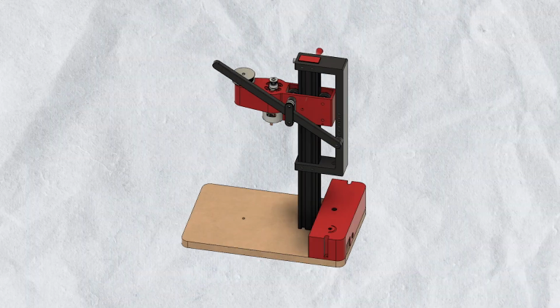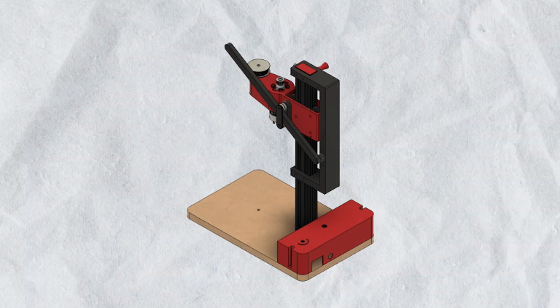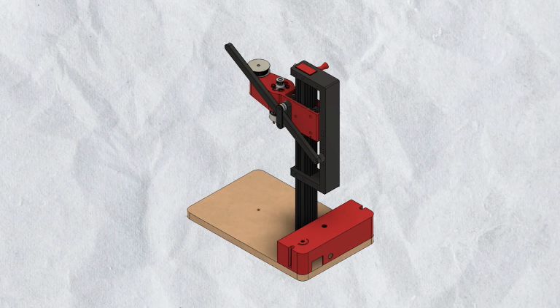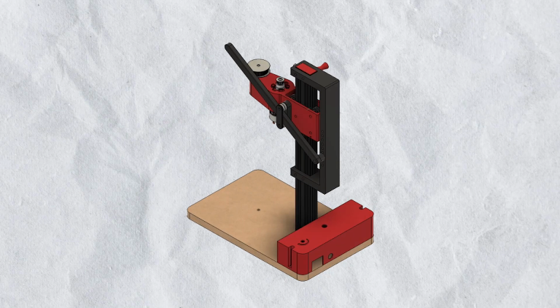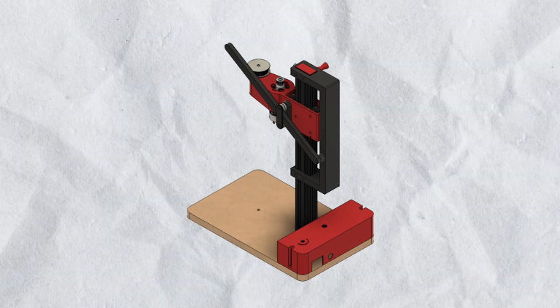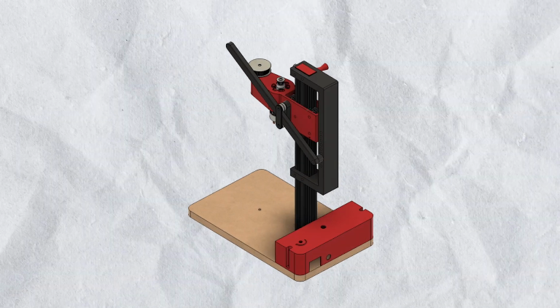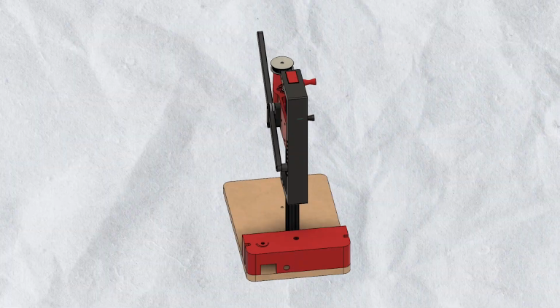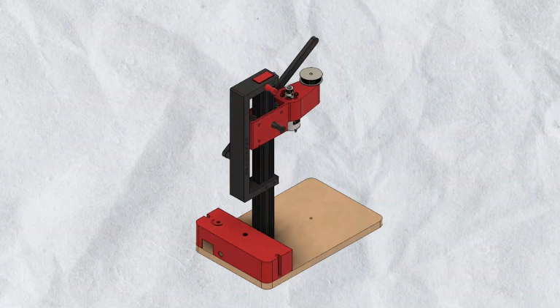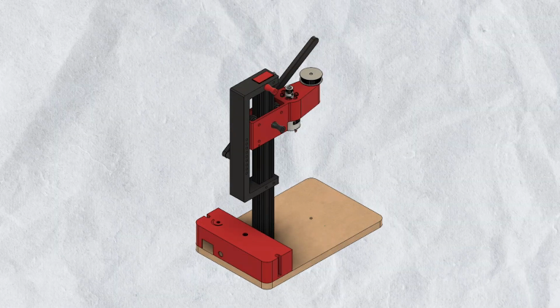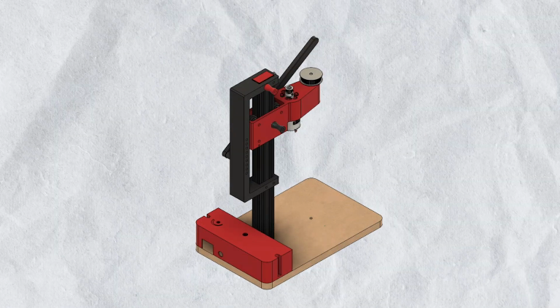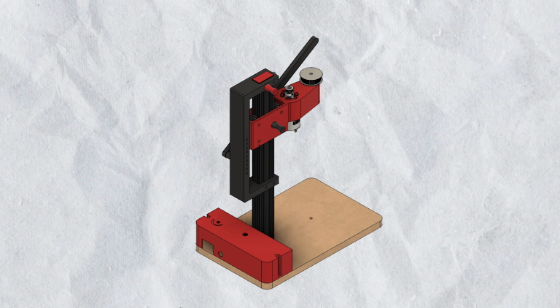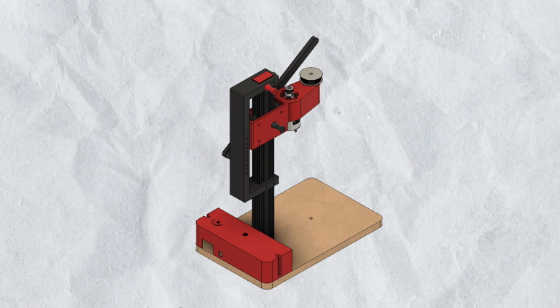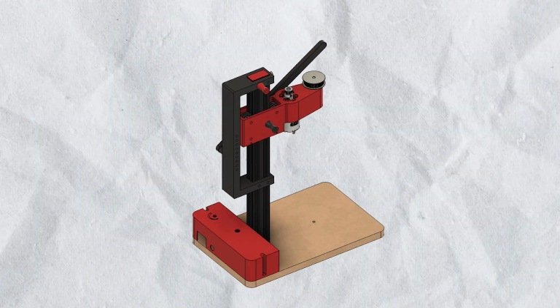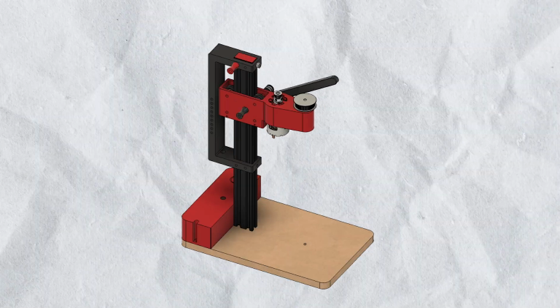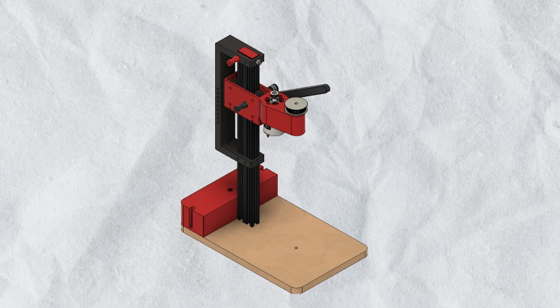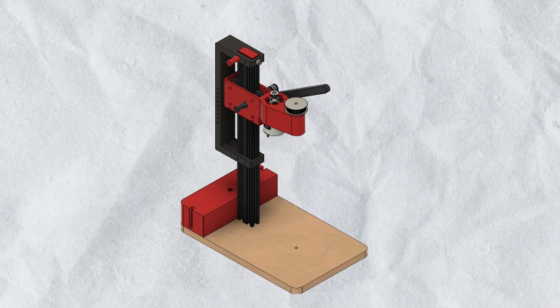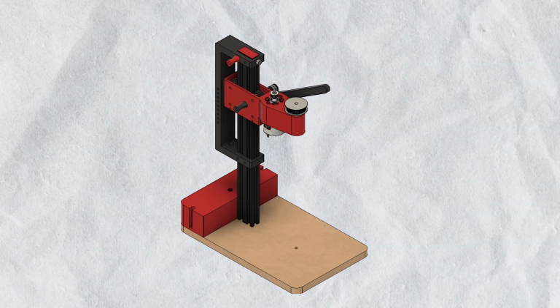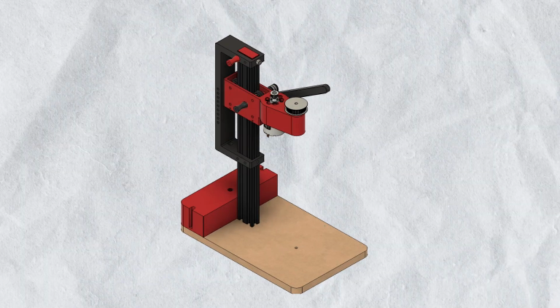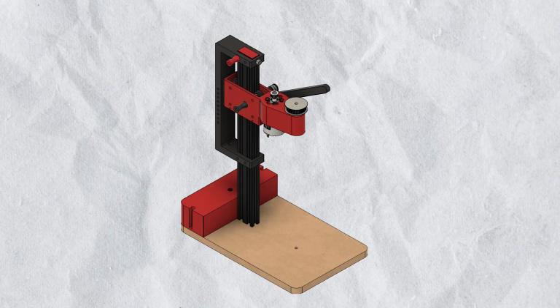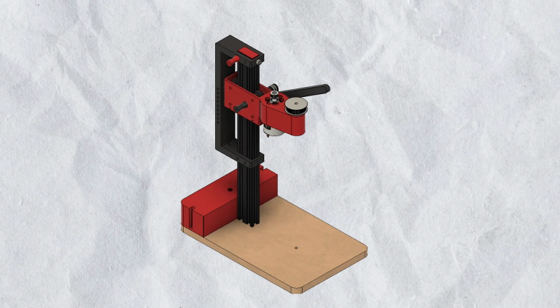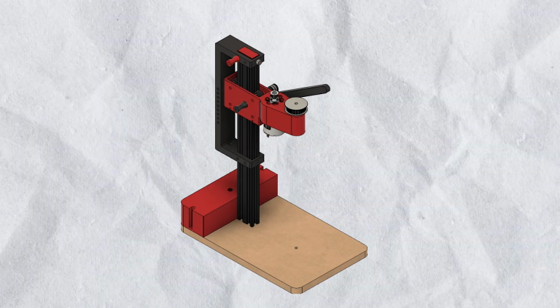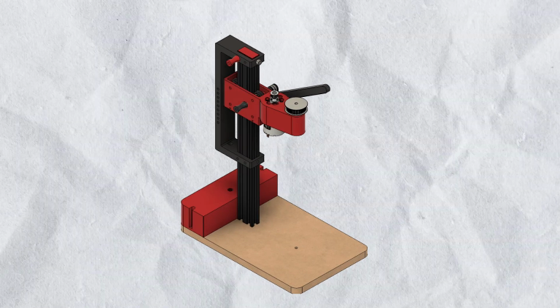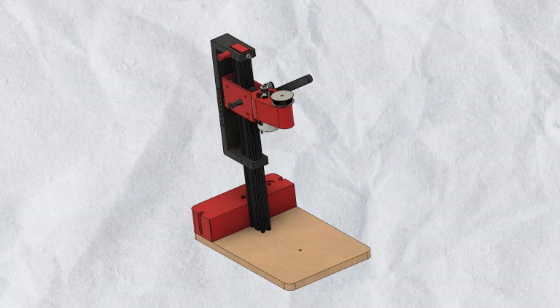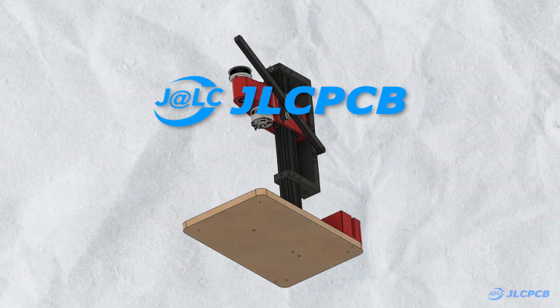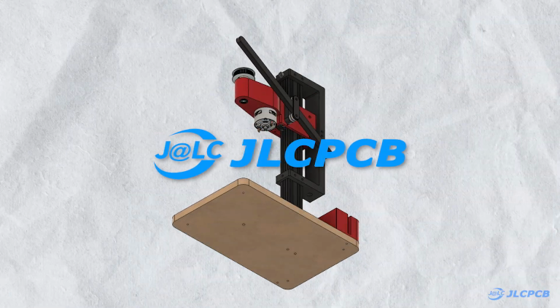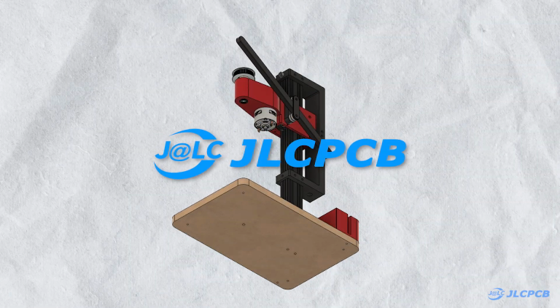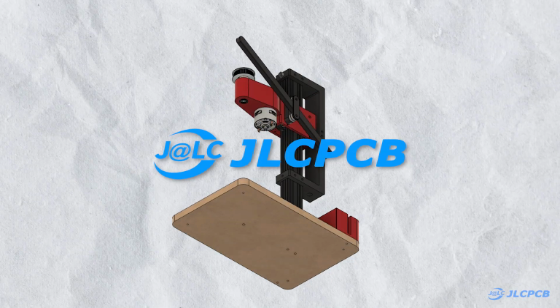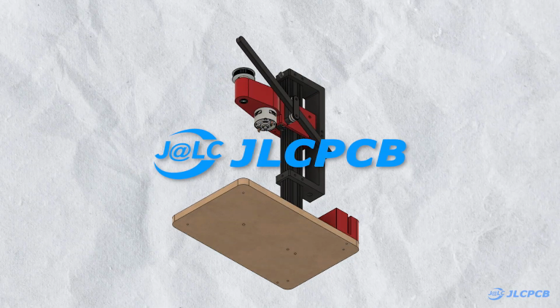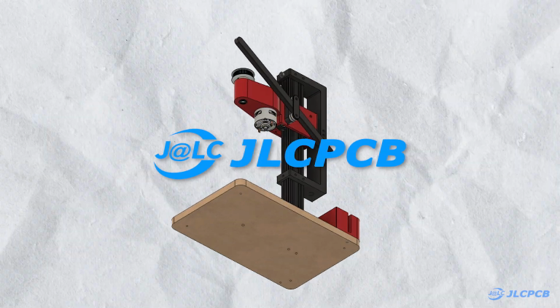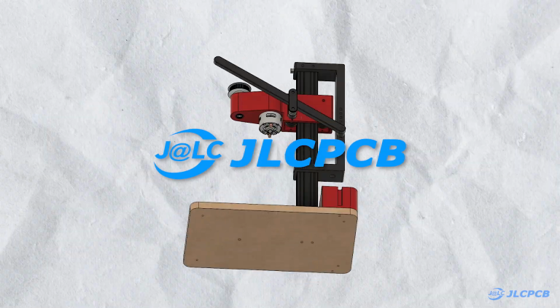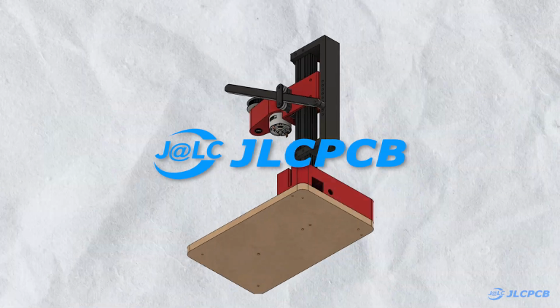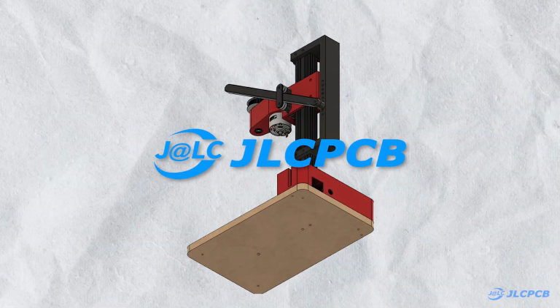Alright, so our design is ready. Now to convert this virtual model into reality, I am going to use JLCPCB 3D printing service.